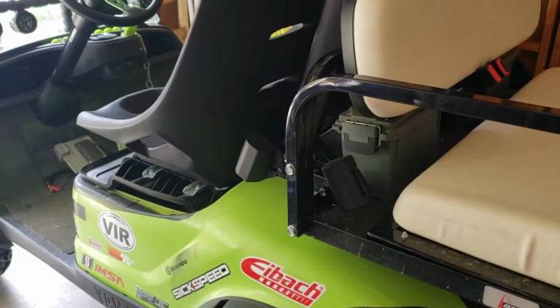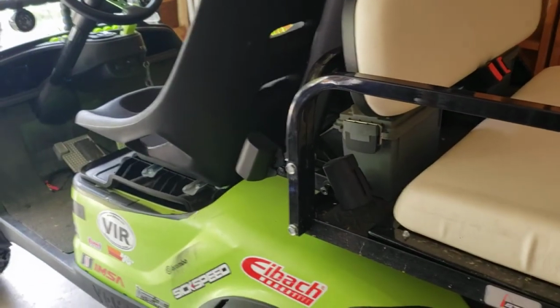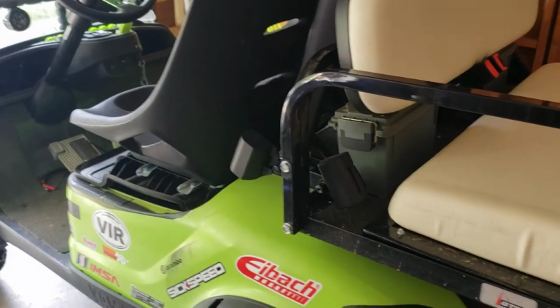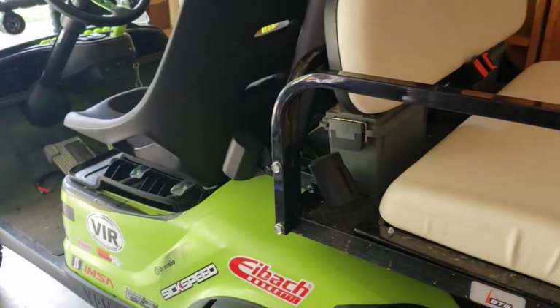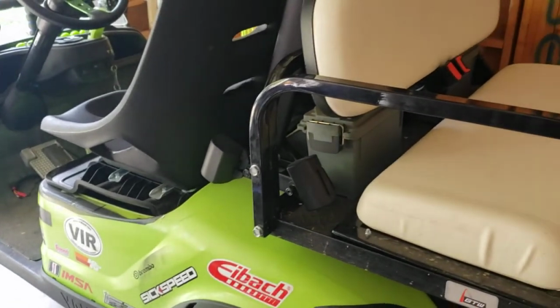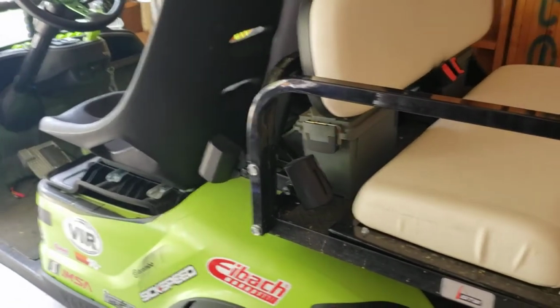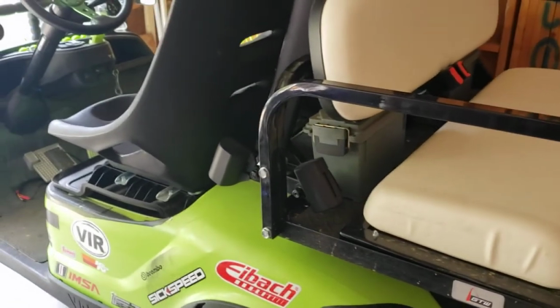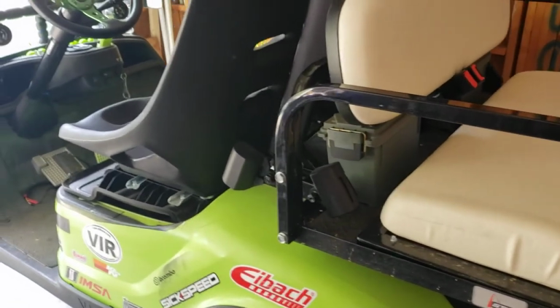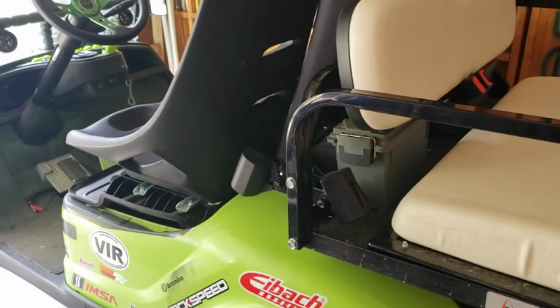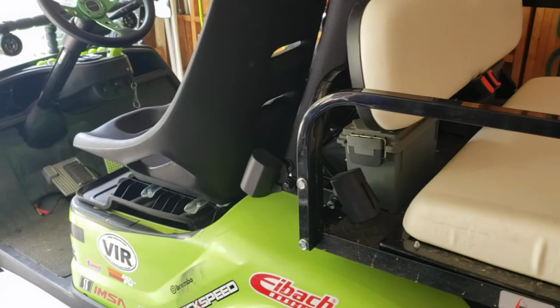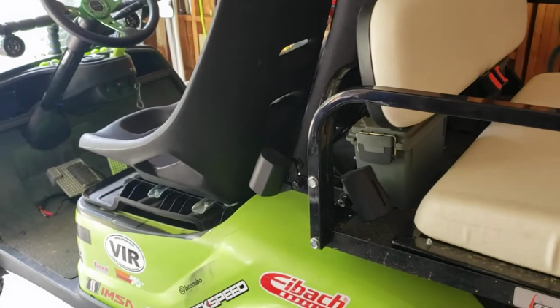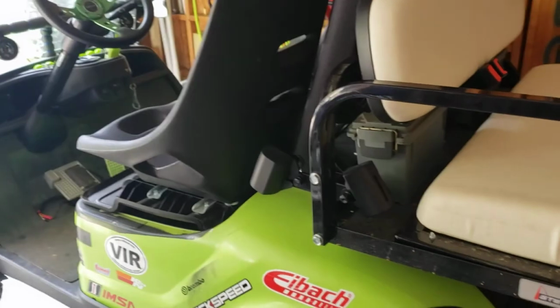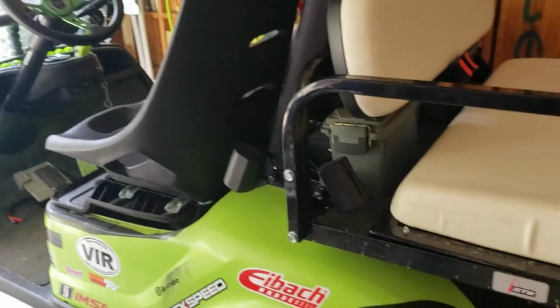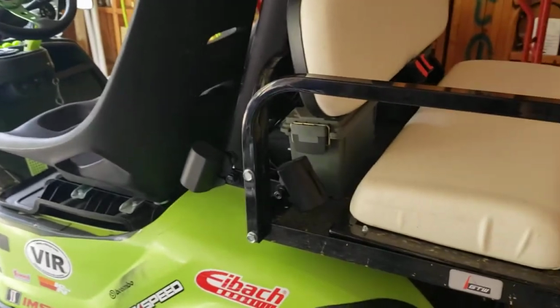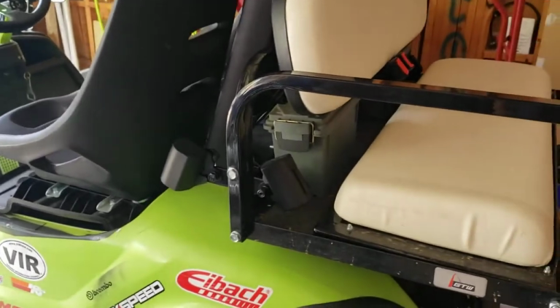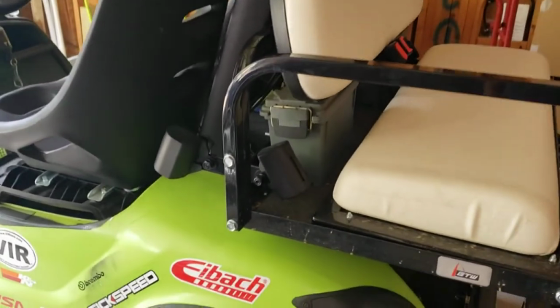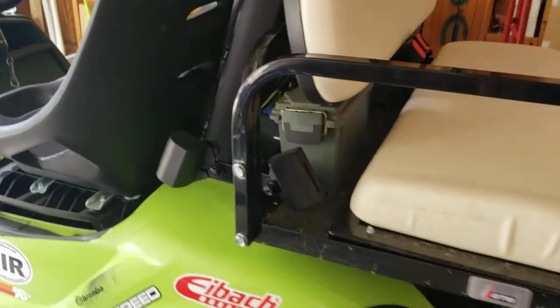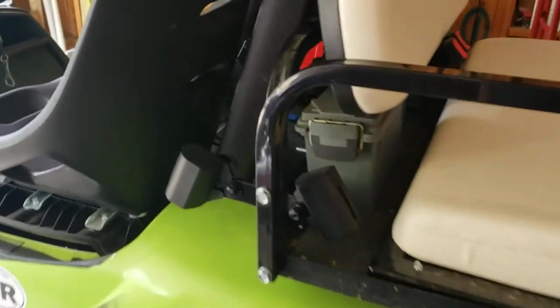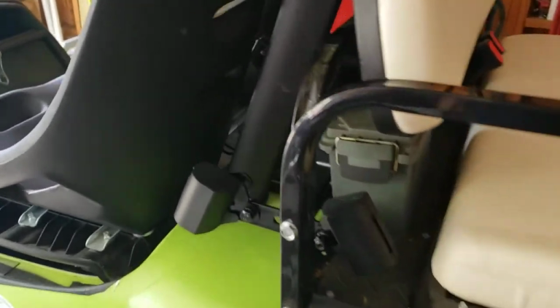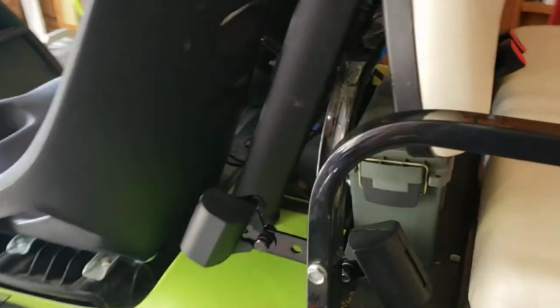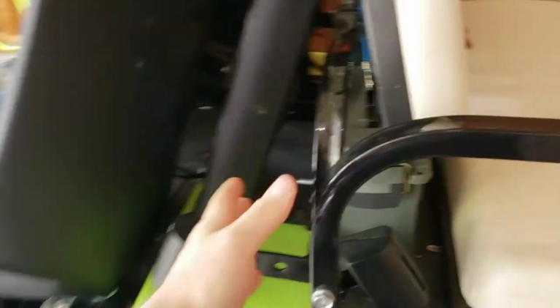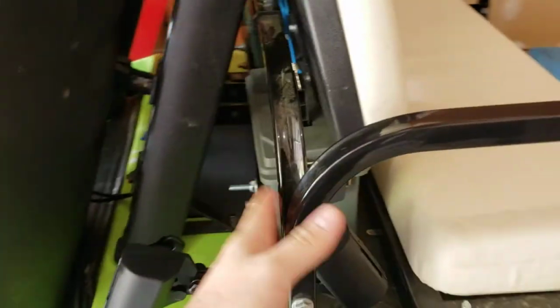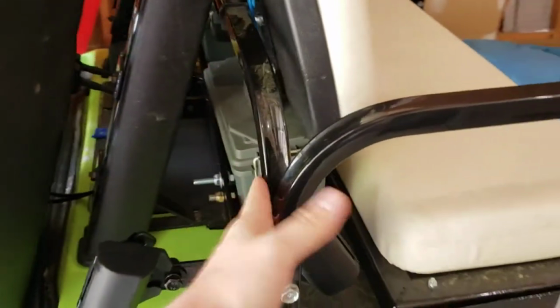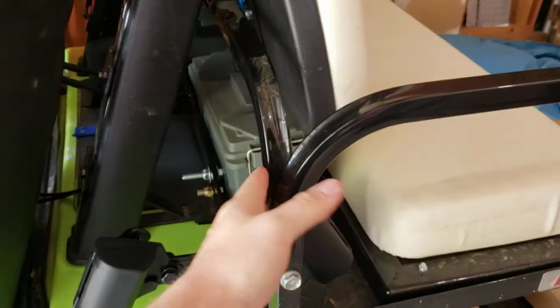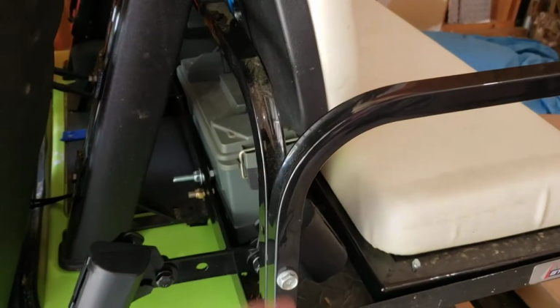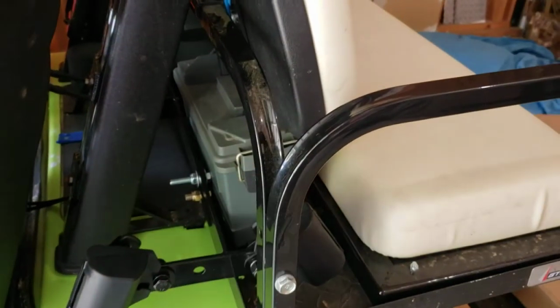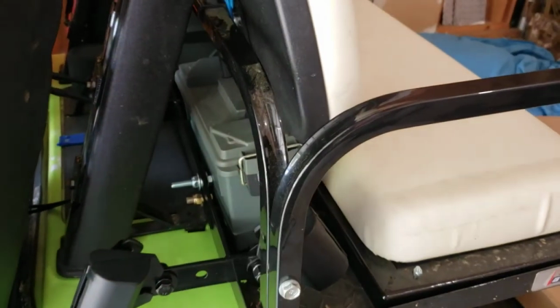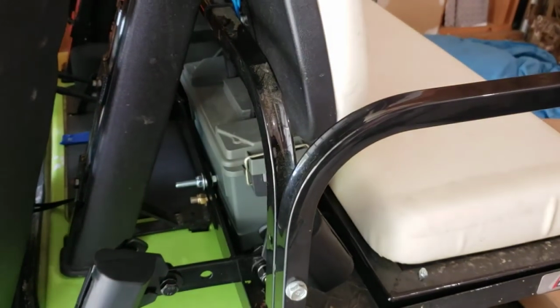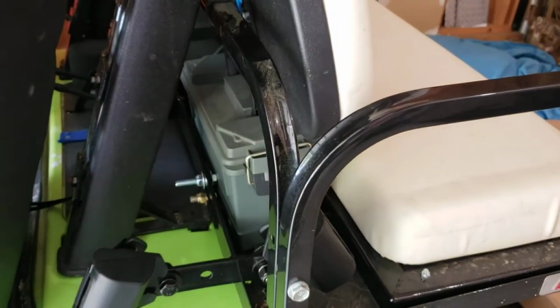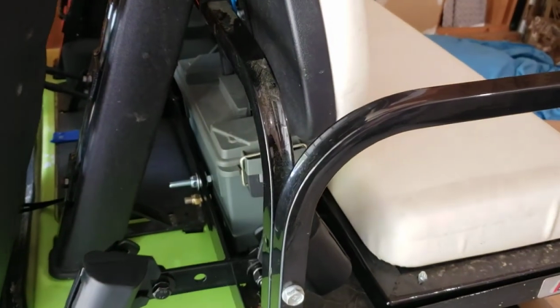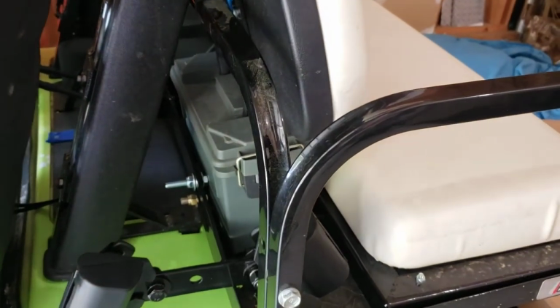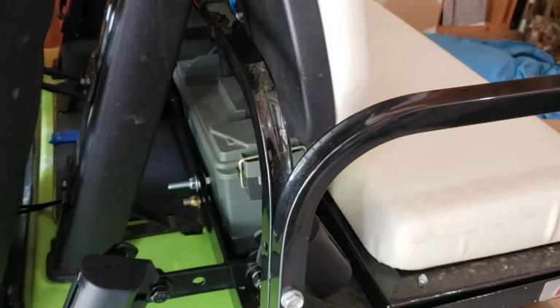This install was super easy, especially with already having installed a rear passenger seat.